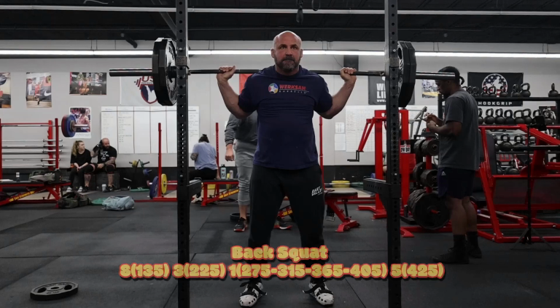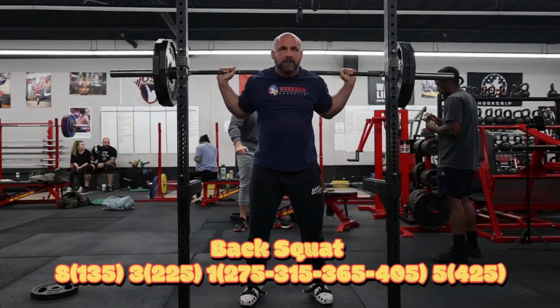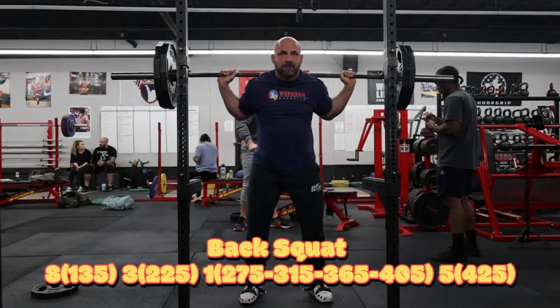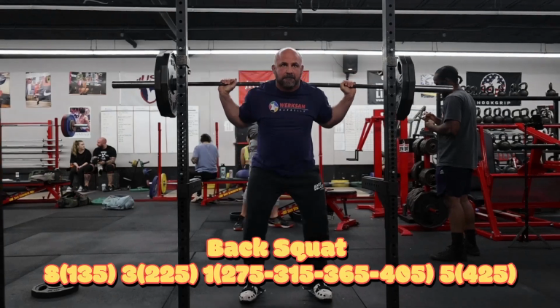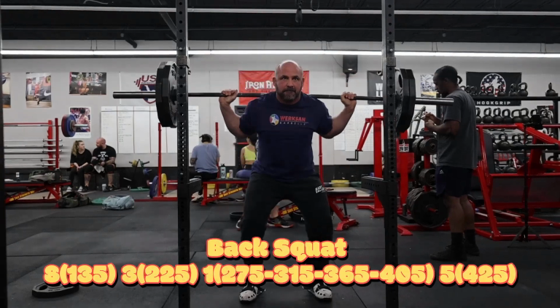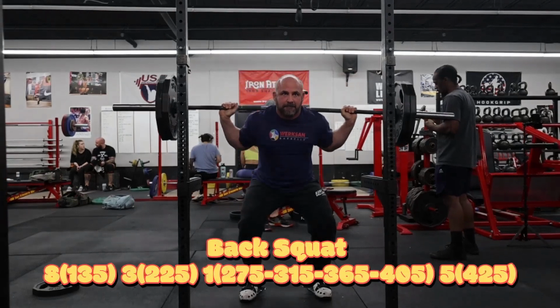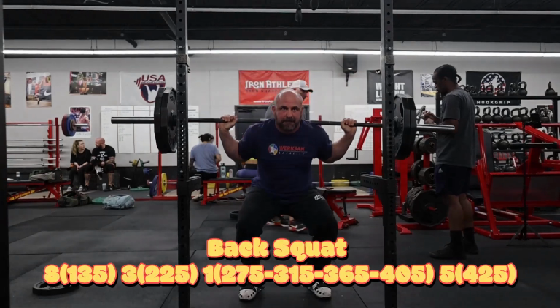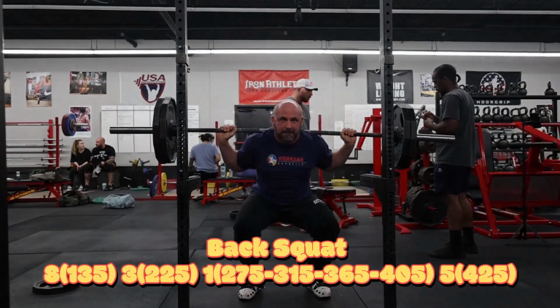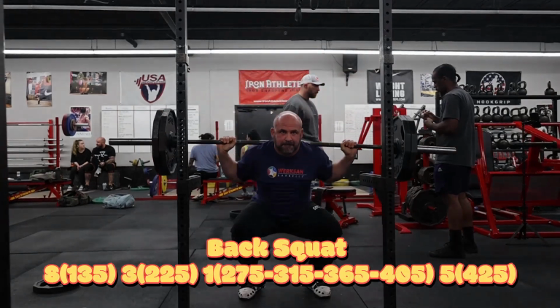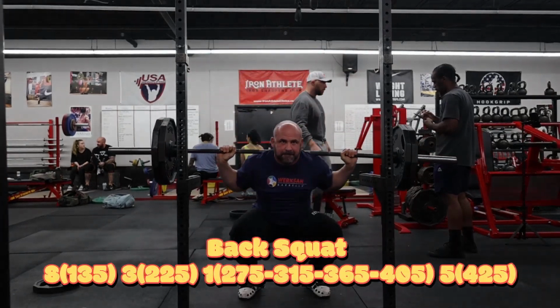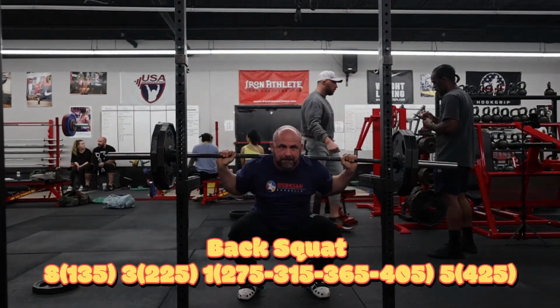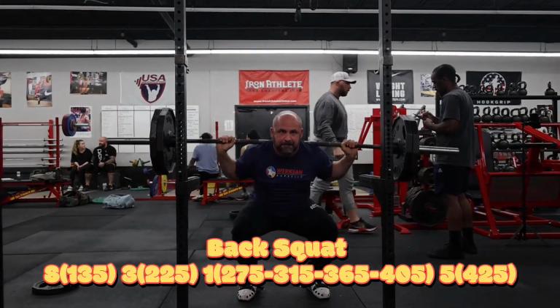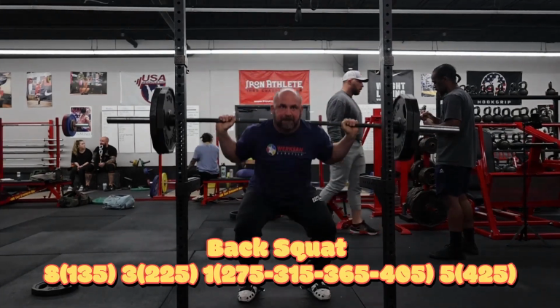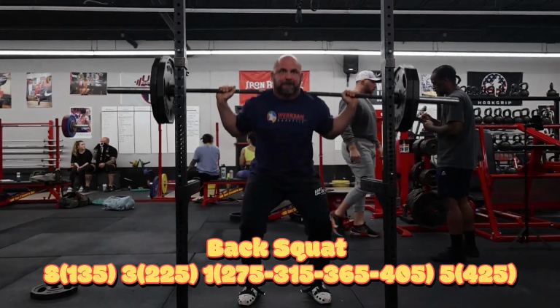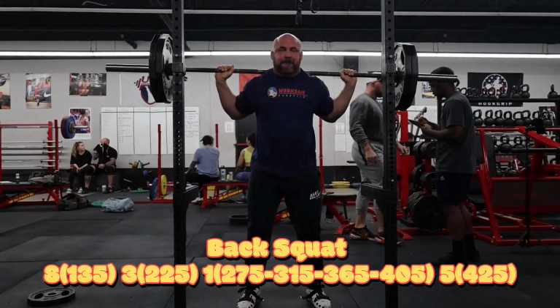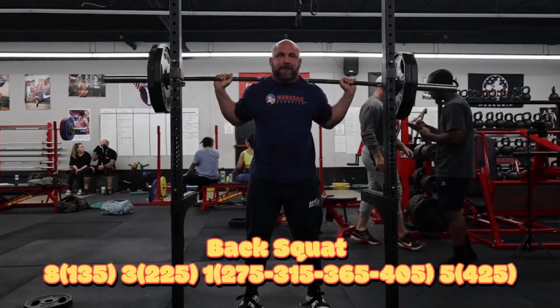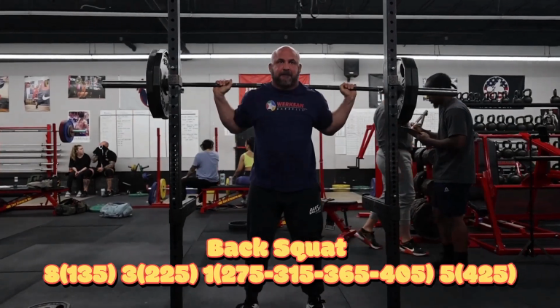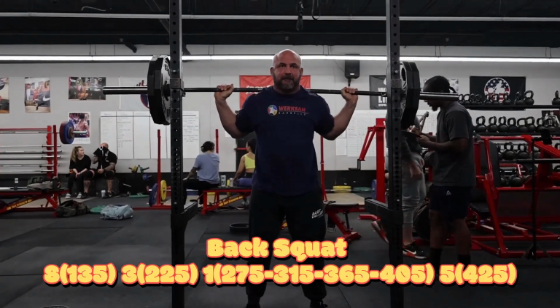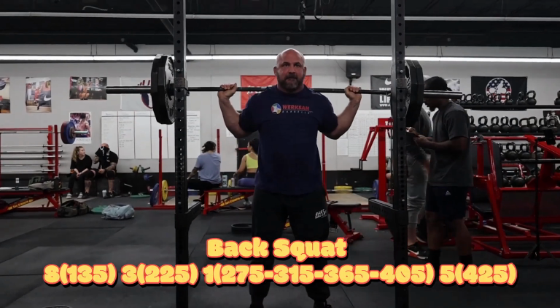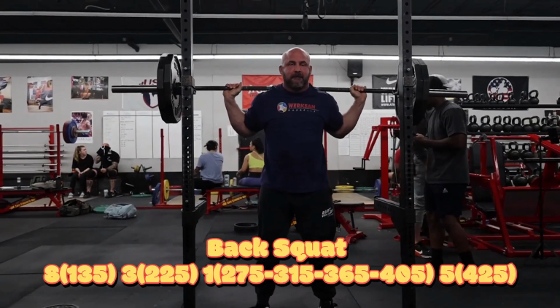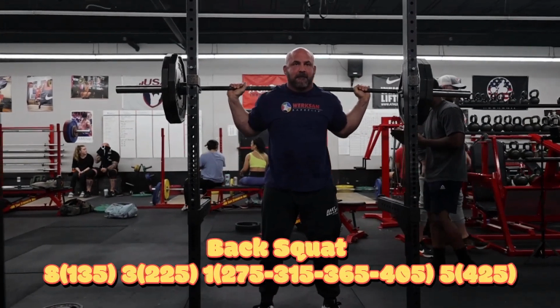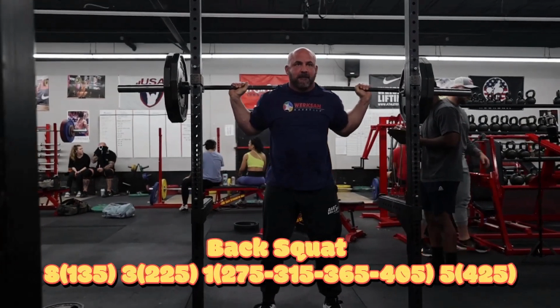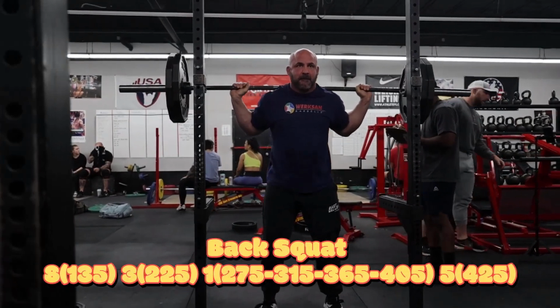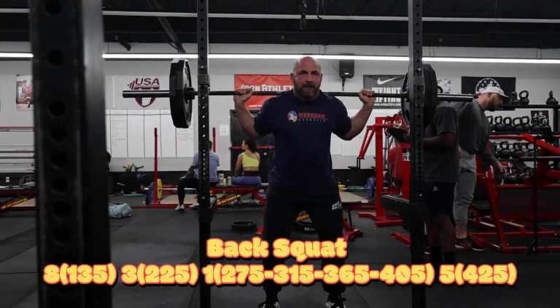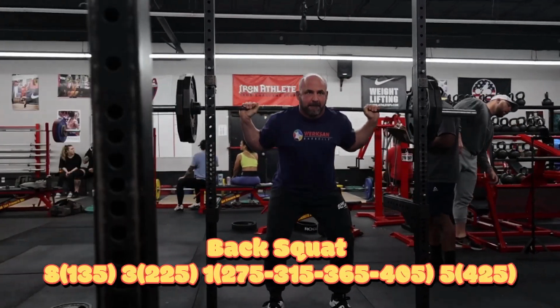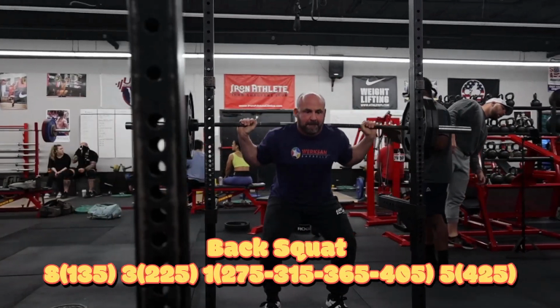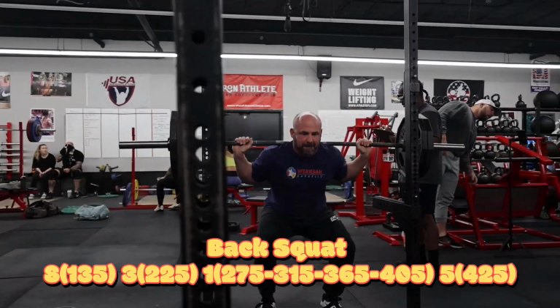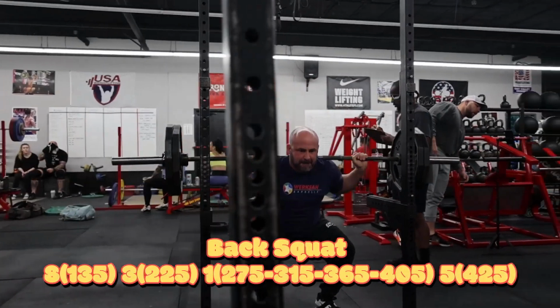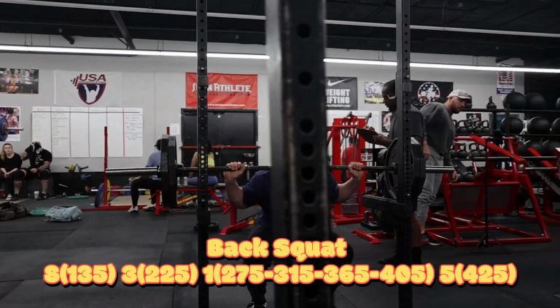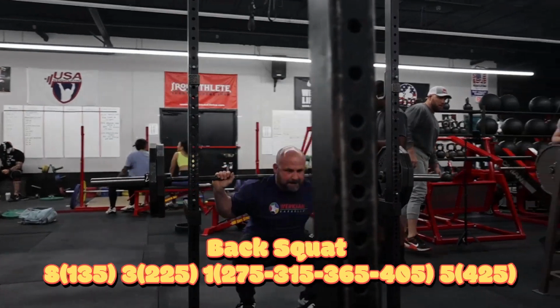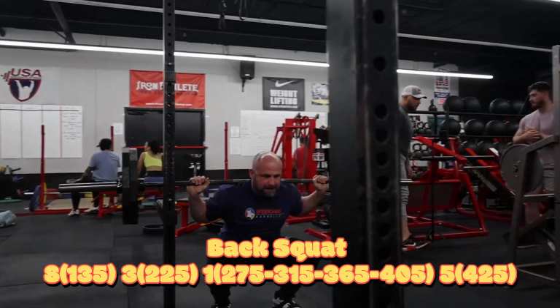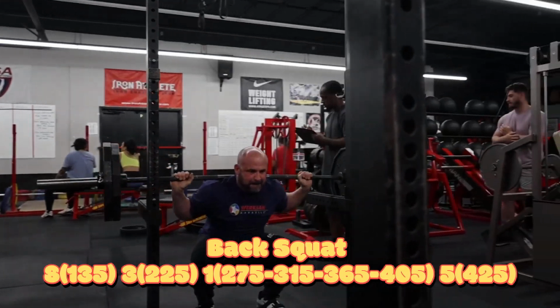Squat and assistance five weeks from a meet. This is our peak week of this cycle. Next week we will deload.